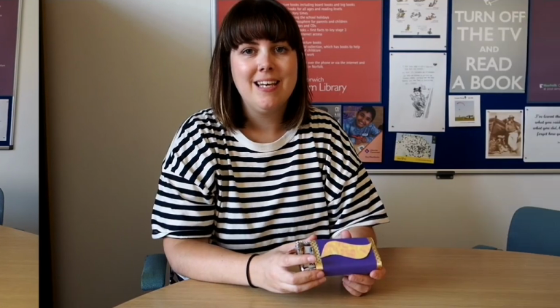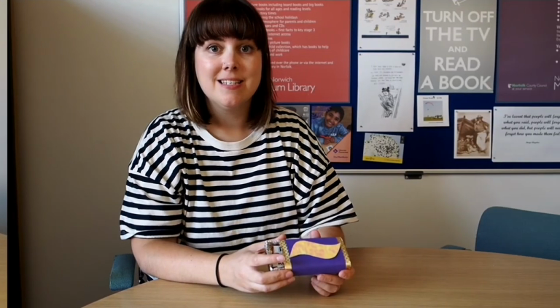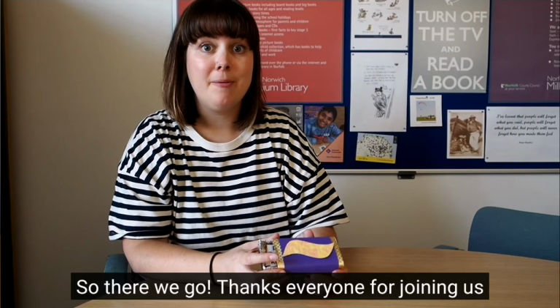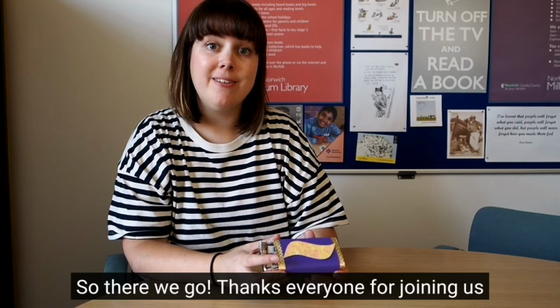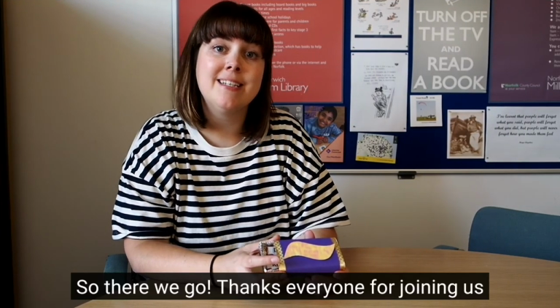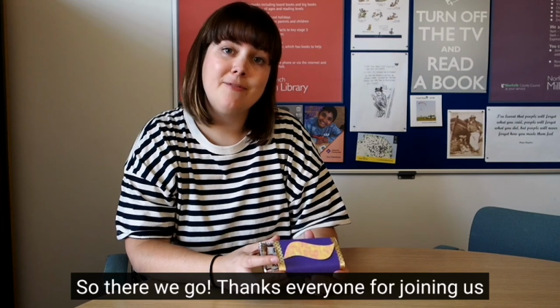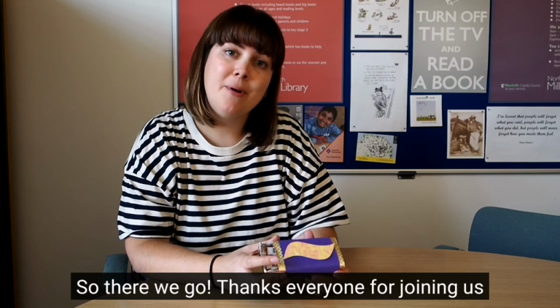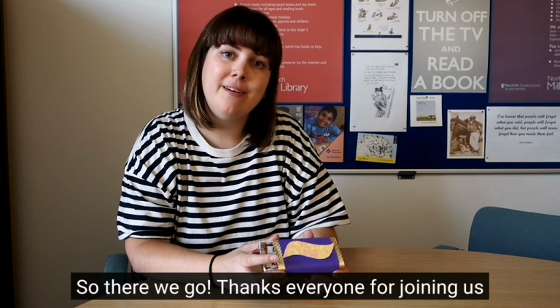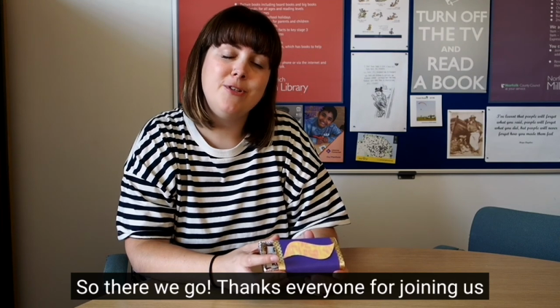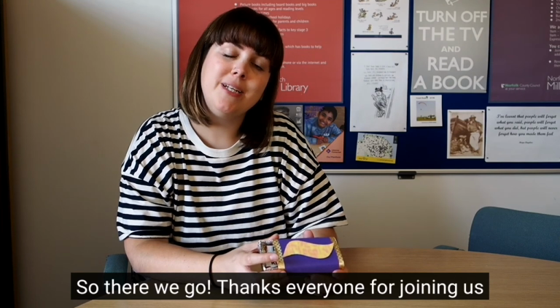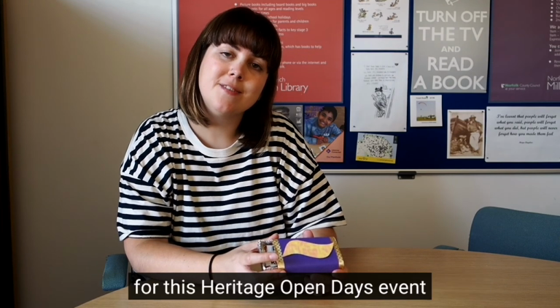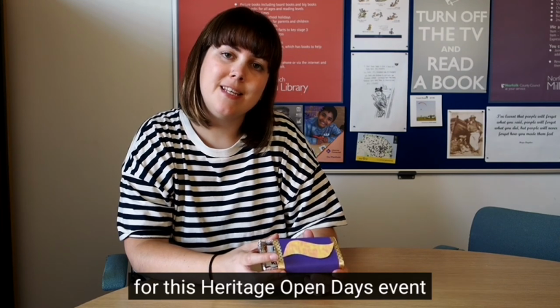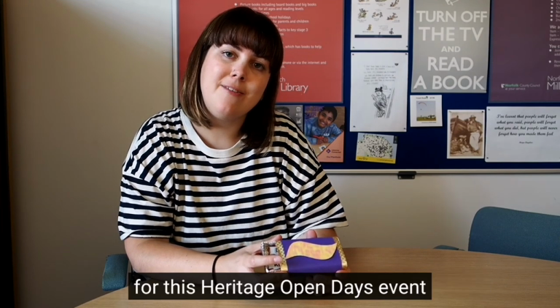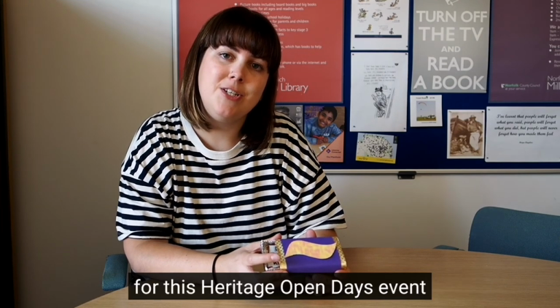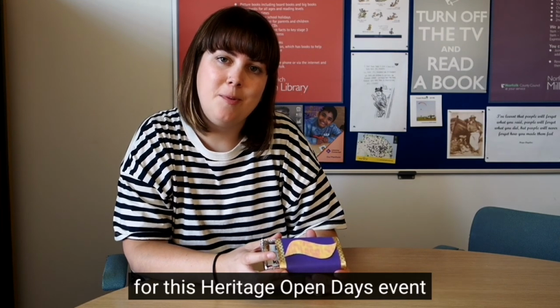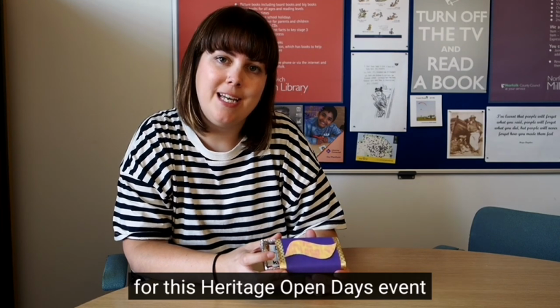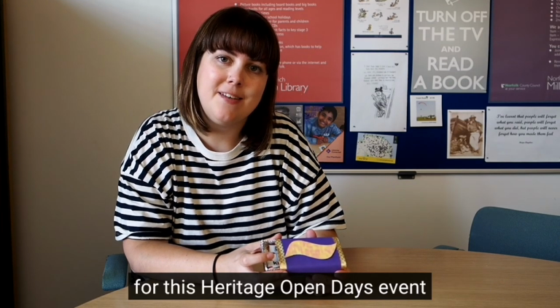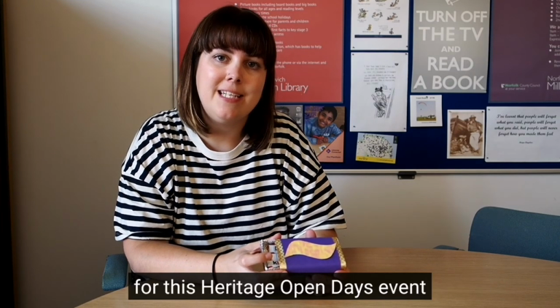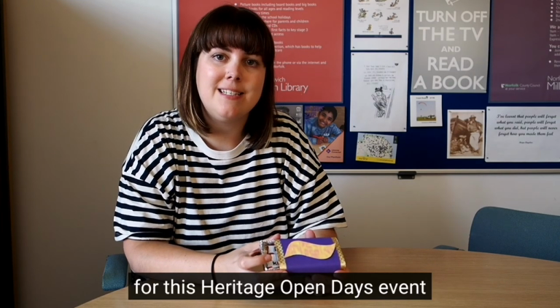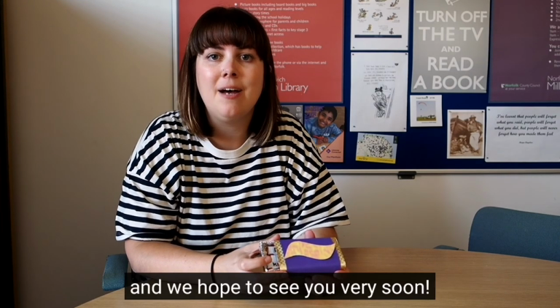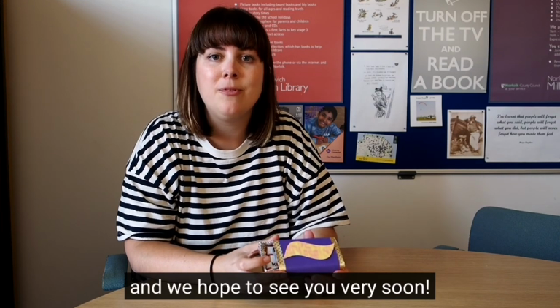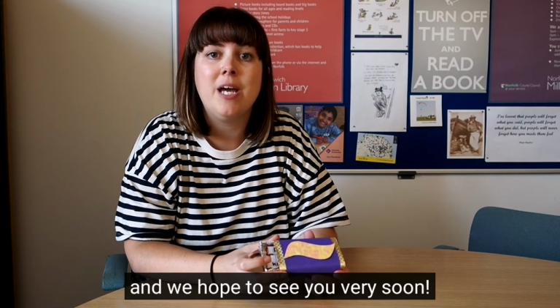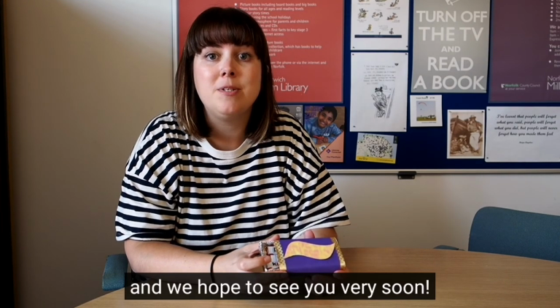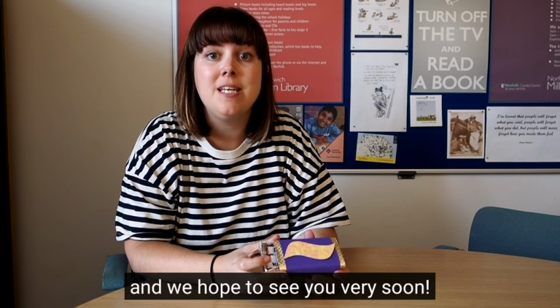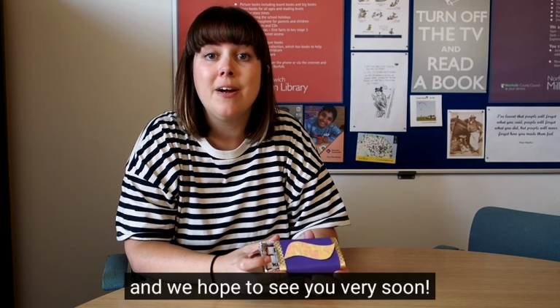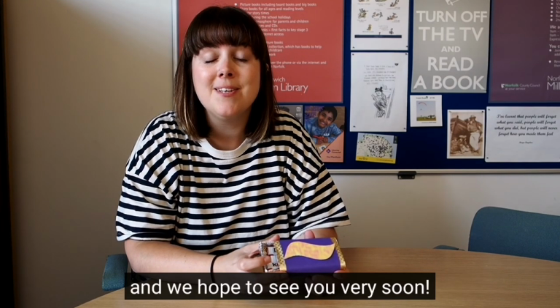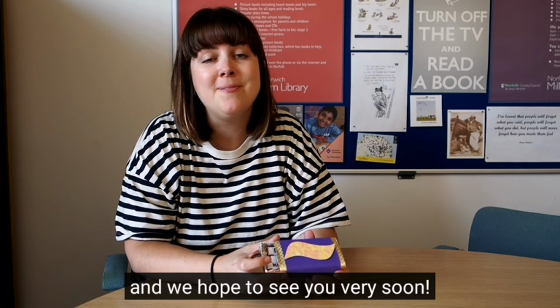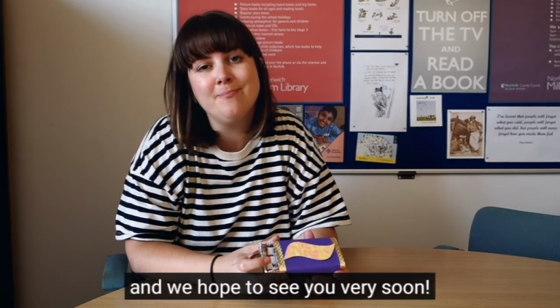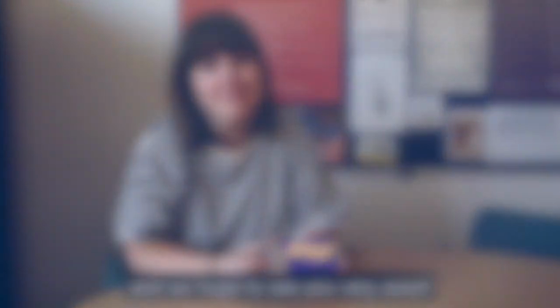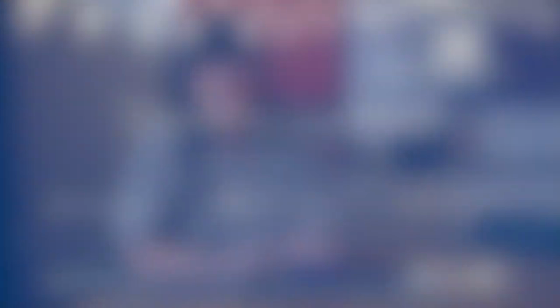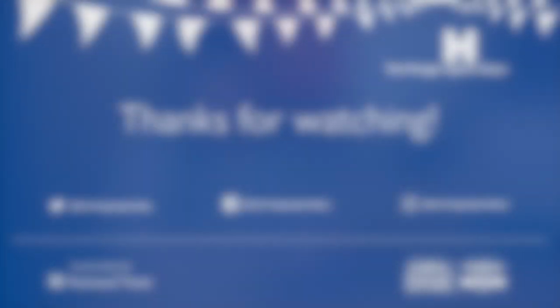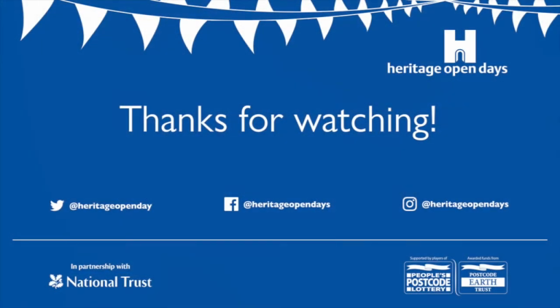So there we go — thanks everyone for joining us for this Heritage Open Days event and we hope to see you very soon!